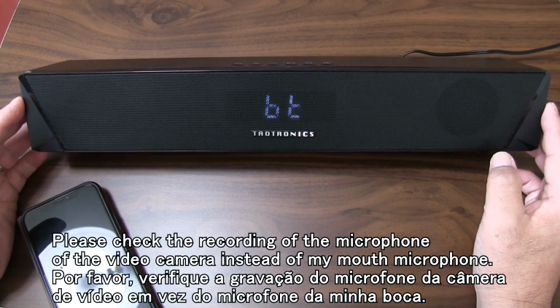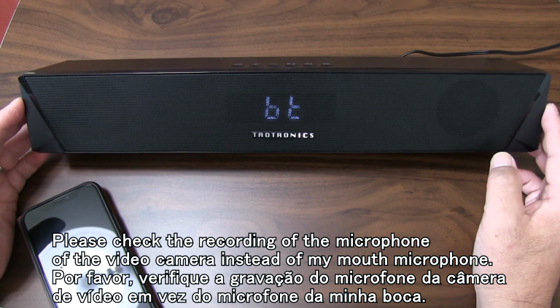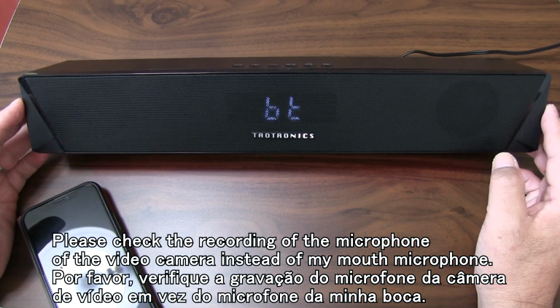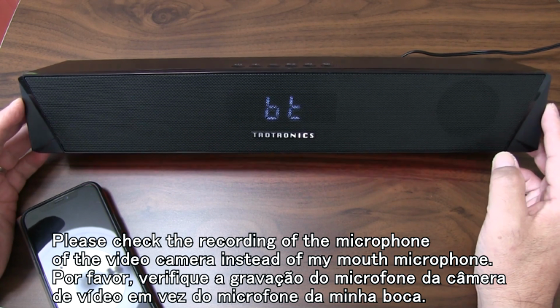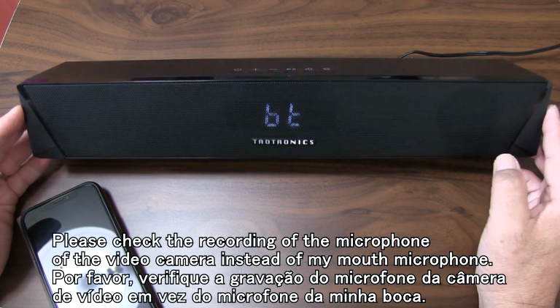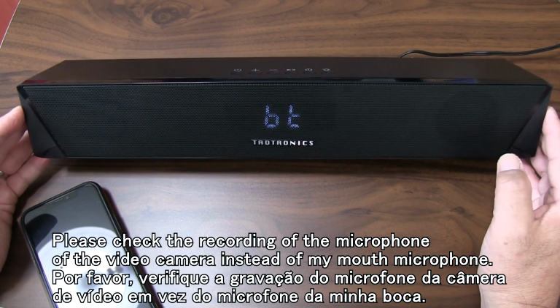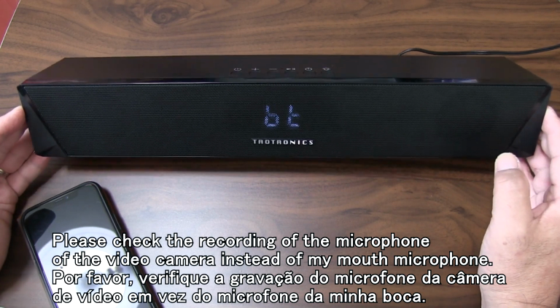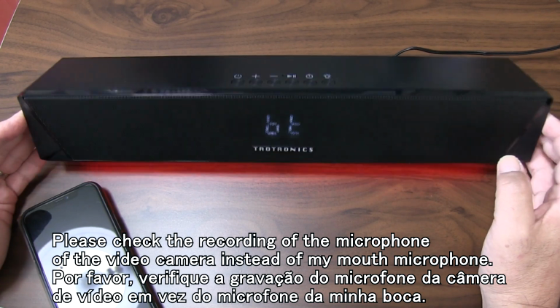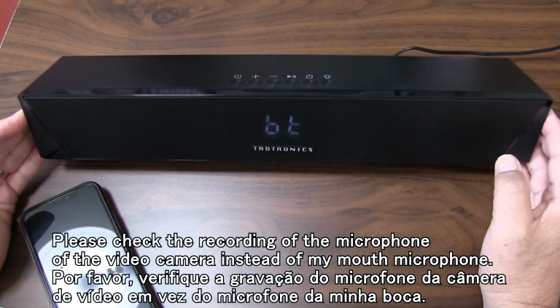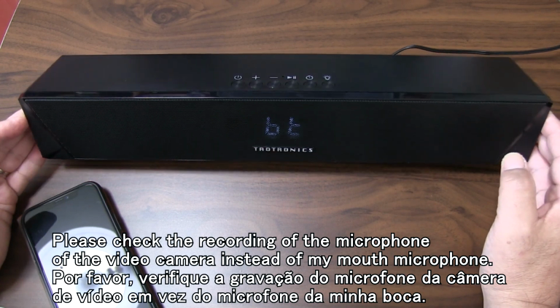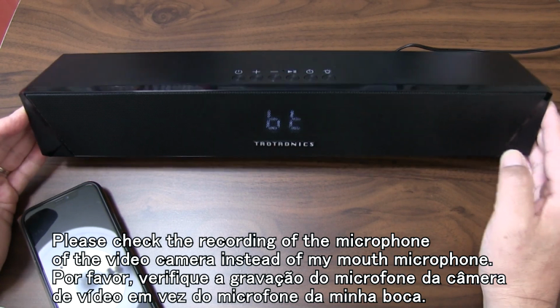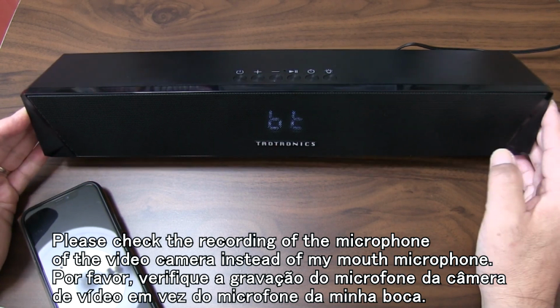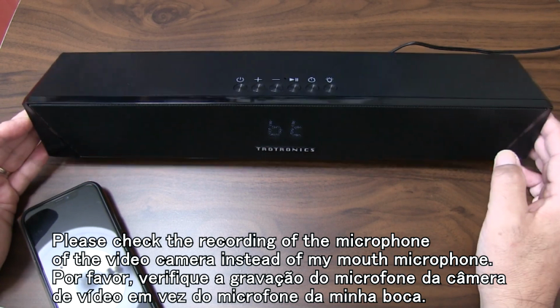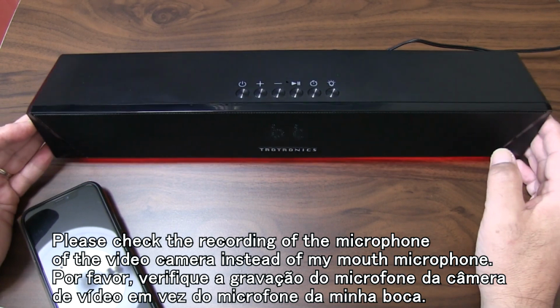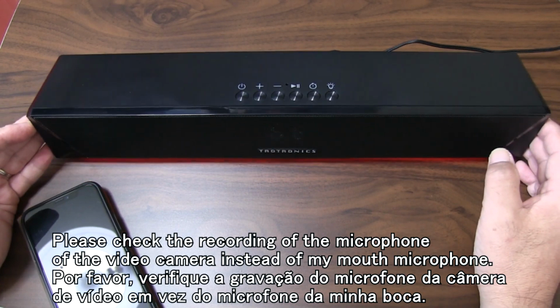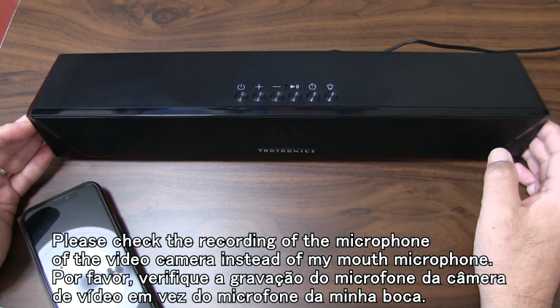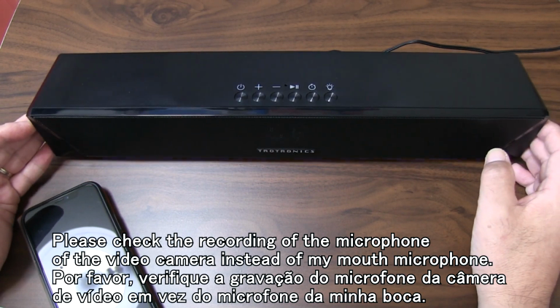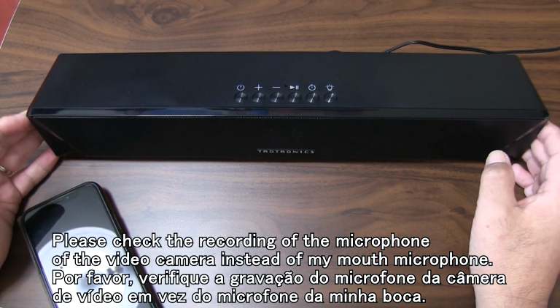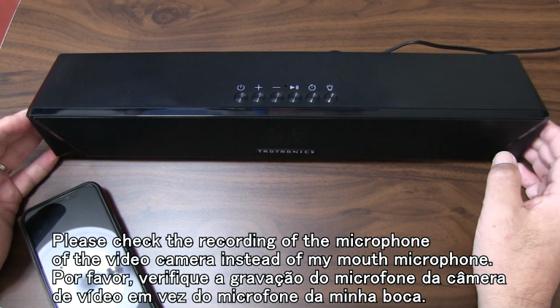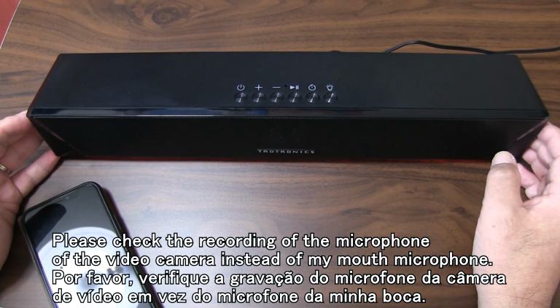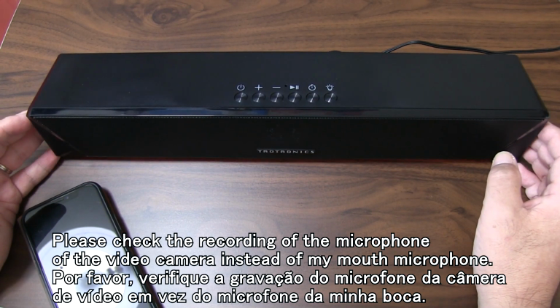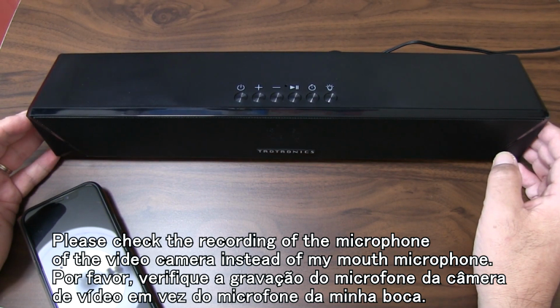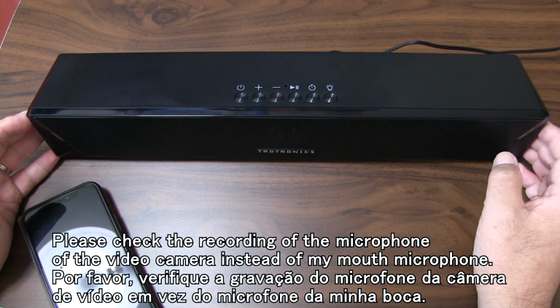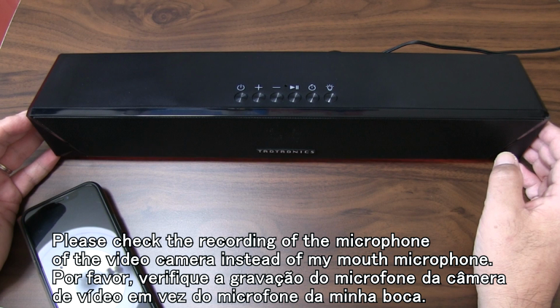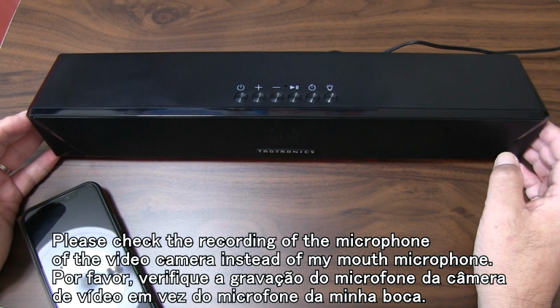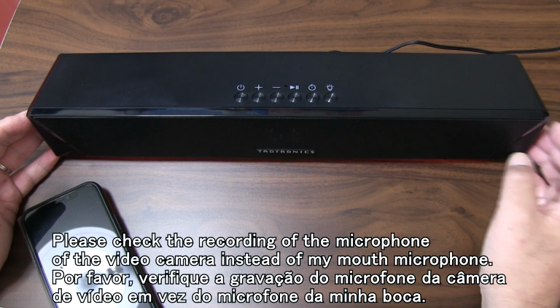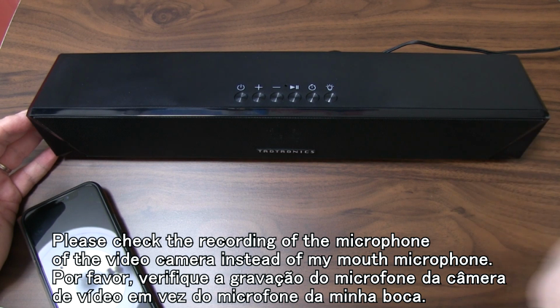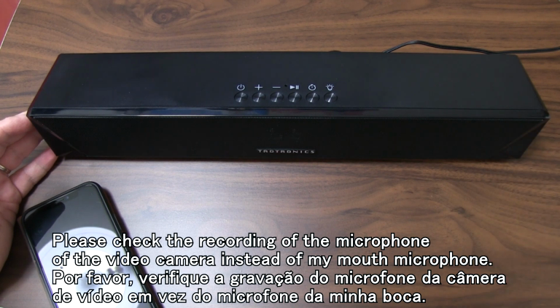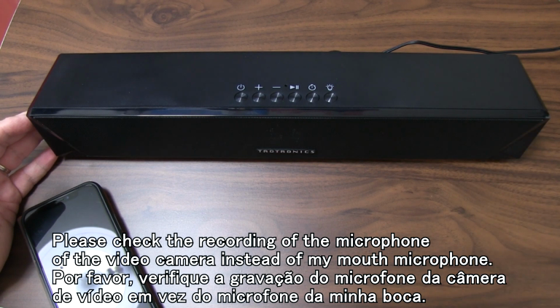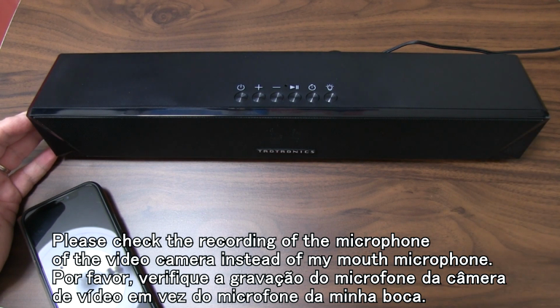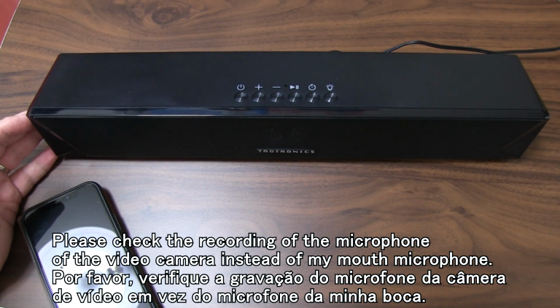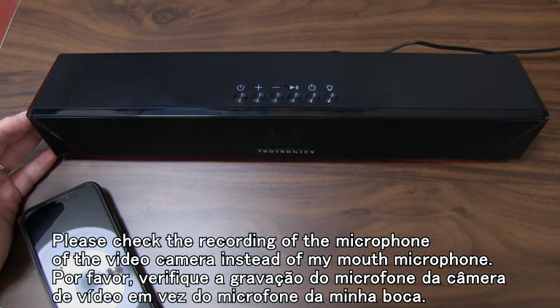まあもうちょっと別の機能があってもいいかなとは思いますが、シンプルに音を楽しむという意味では十分このスピーカーはいい音が出ていると思います。ビデオカメラのステレオマイクでどういう風に音が聞こえるかを確認していただければなと思います。 (I think it could have a few more features, but for simply enjoying music, I think this speaker produces good enough sound. Please check how the sound is captured through the video camera's stereo mic.)